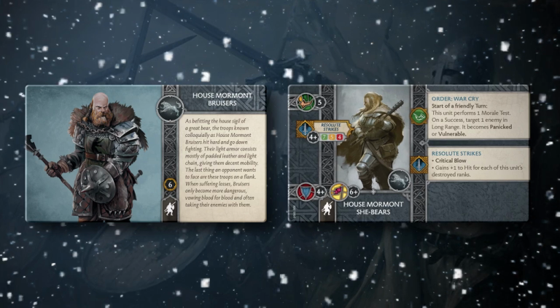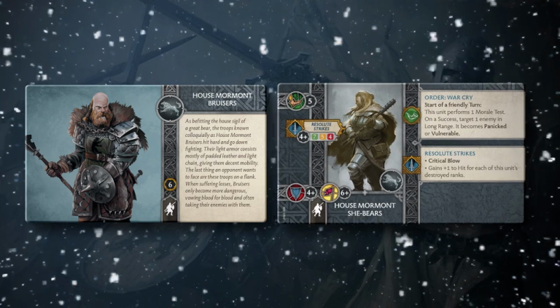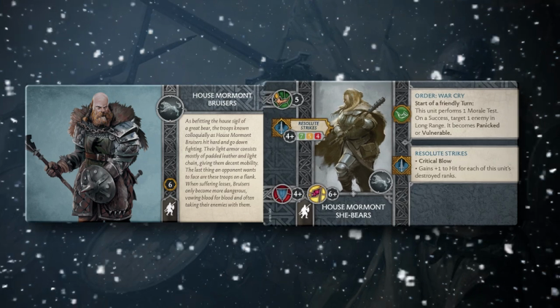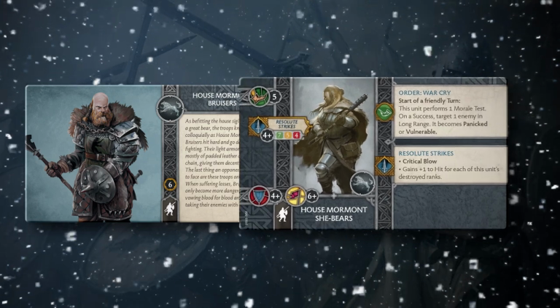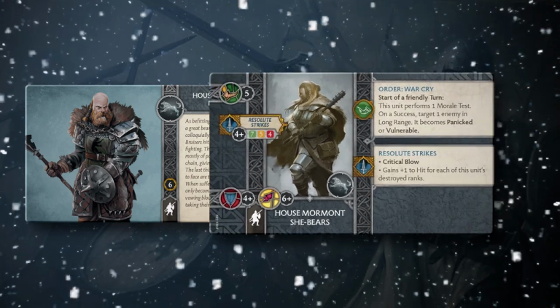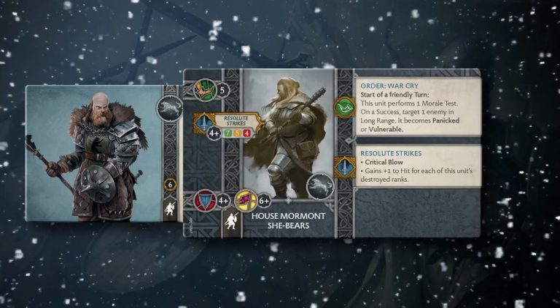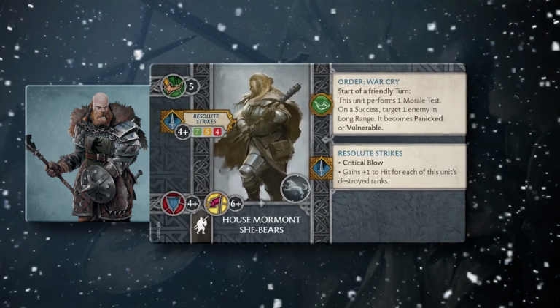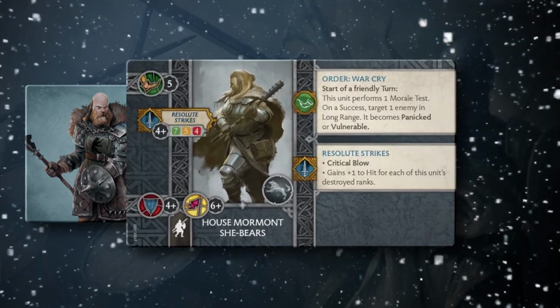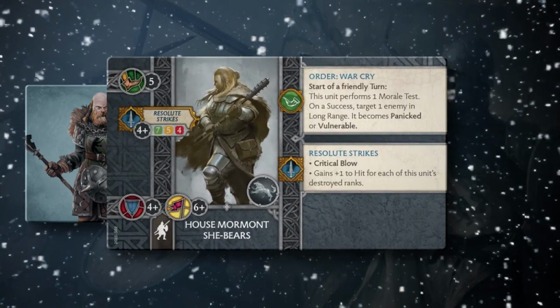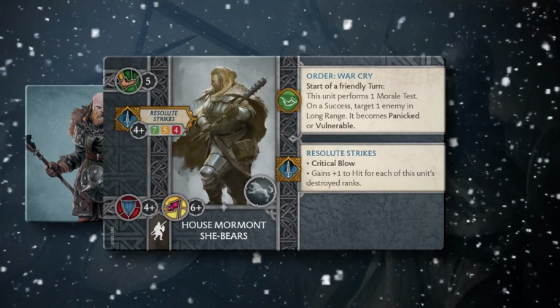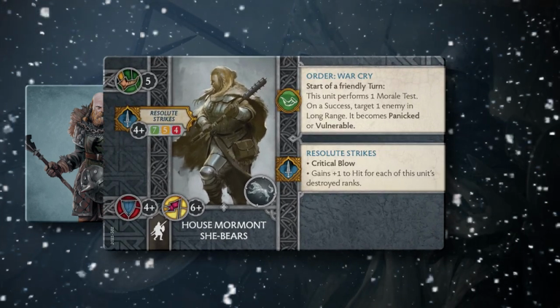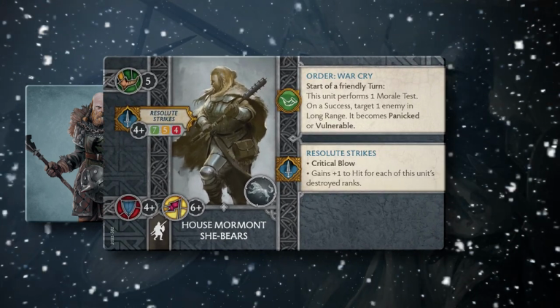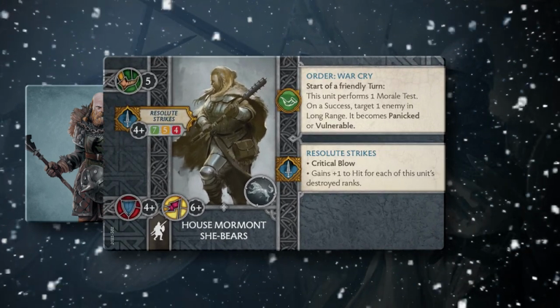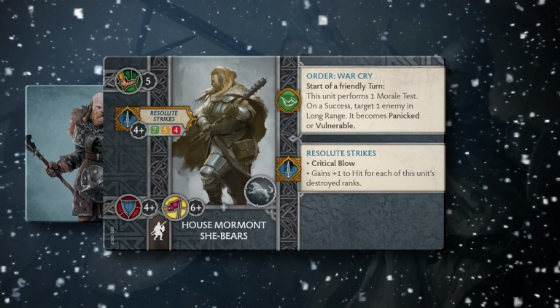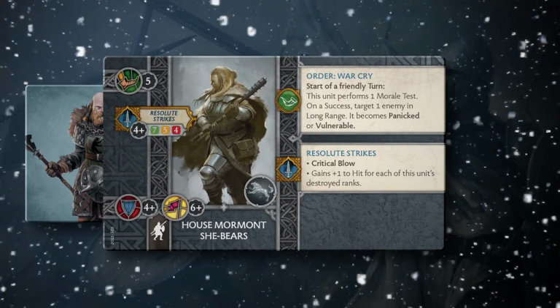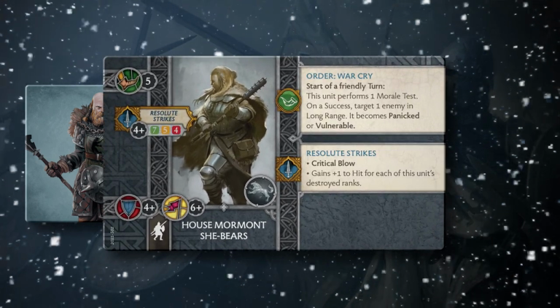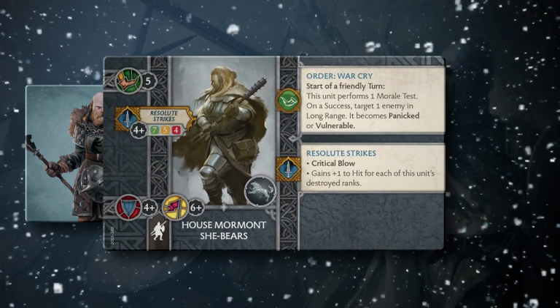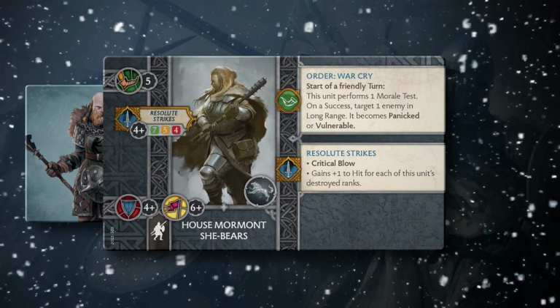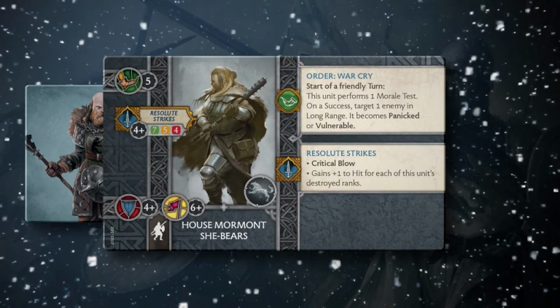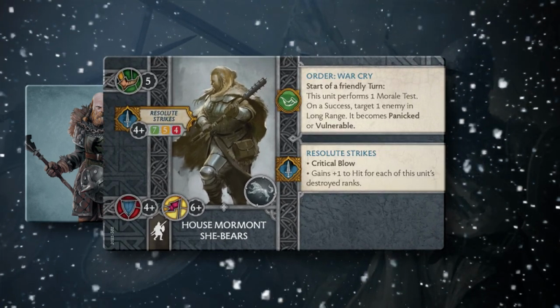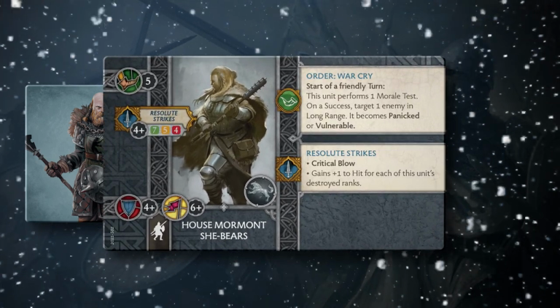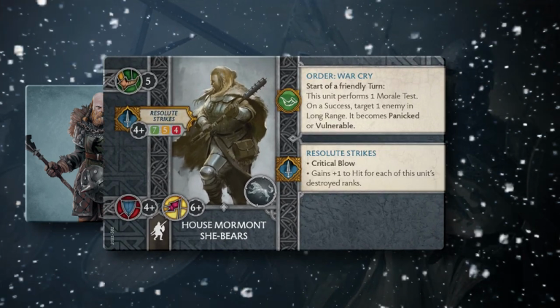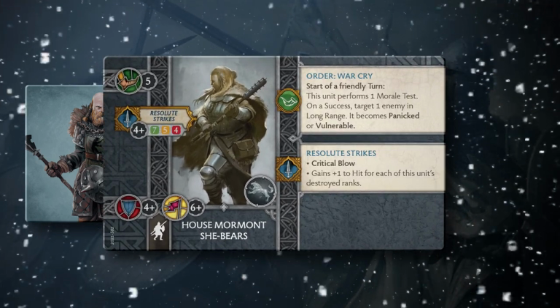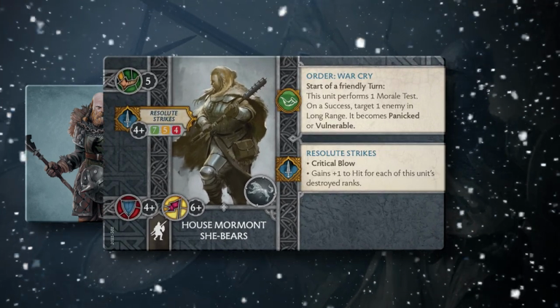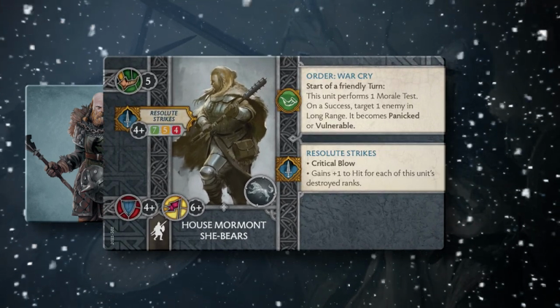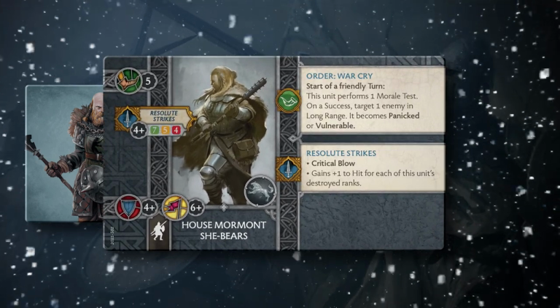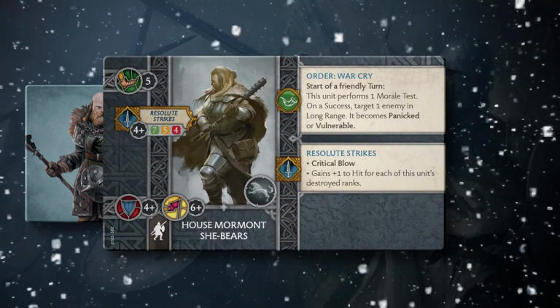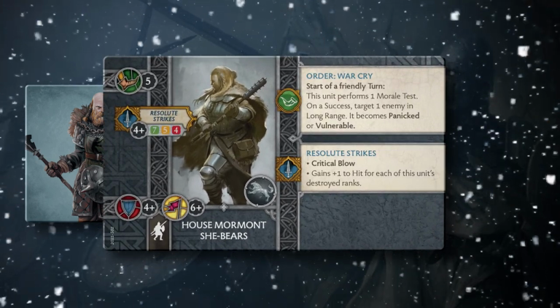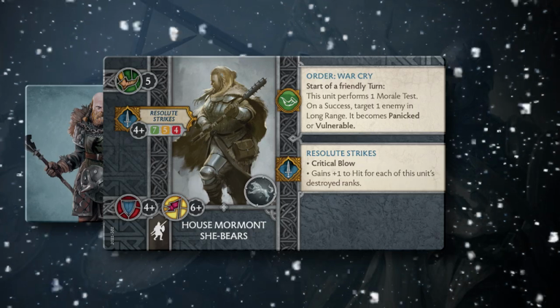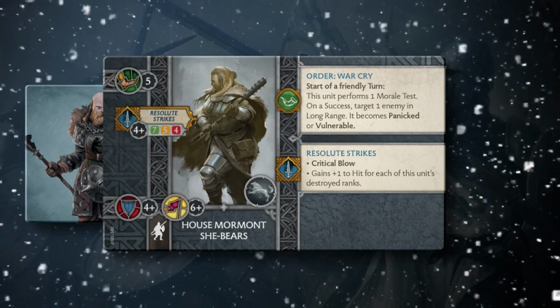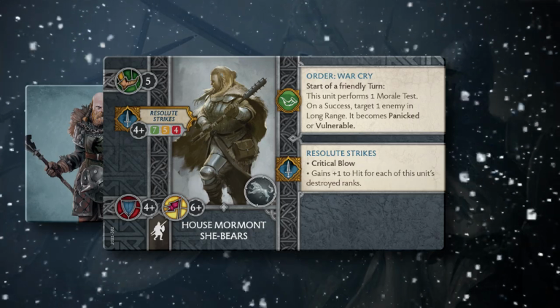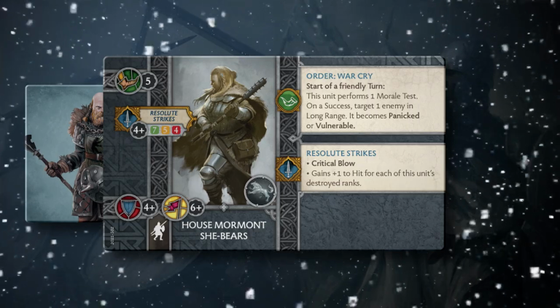The Mormont Bruisers drop from seven to six points, and the House Mormont She Bears see a War Cry change — from making a unit panicked and vulnerable, to panicked or vulnerable.